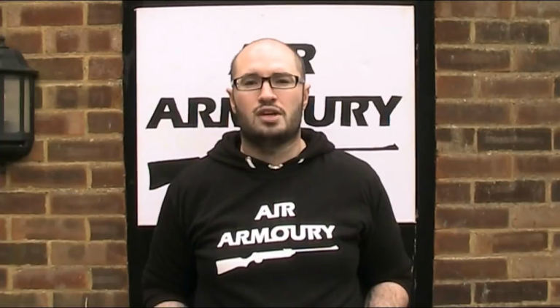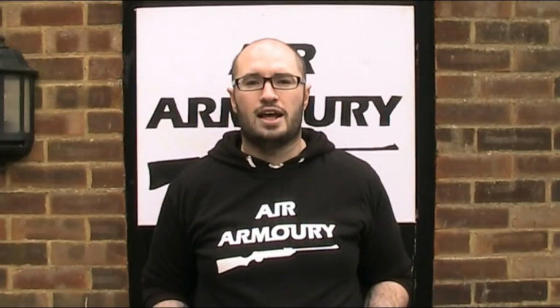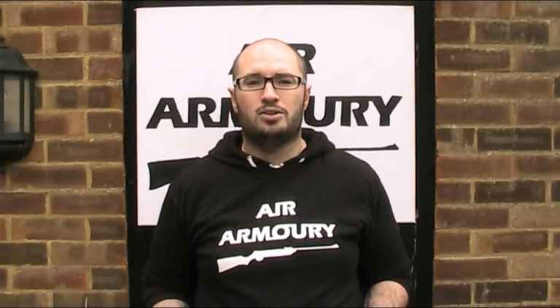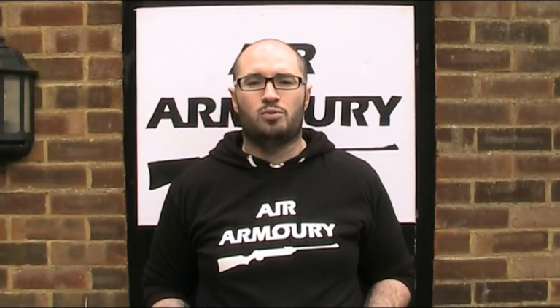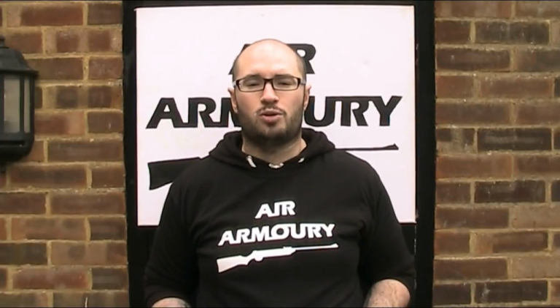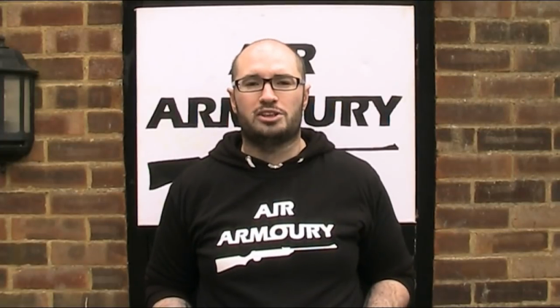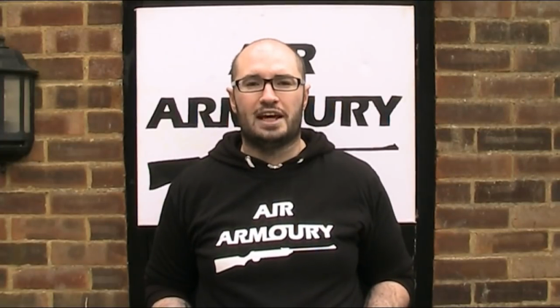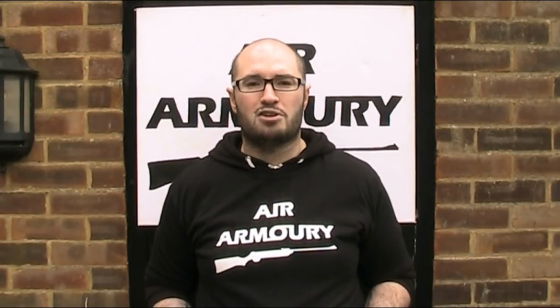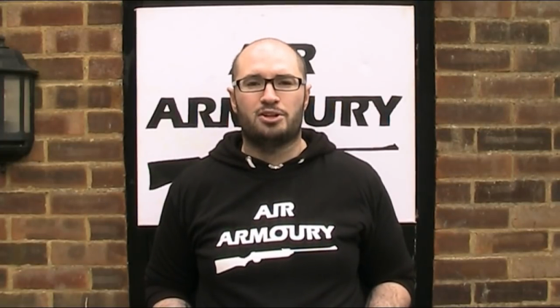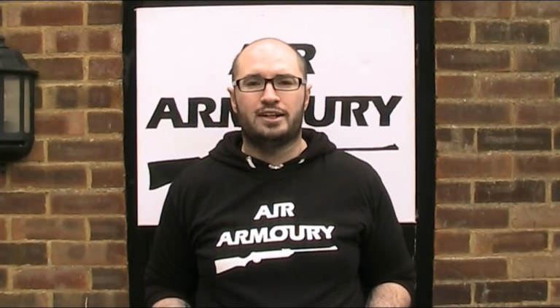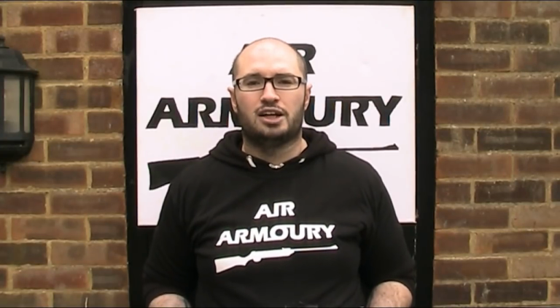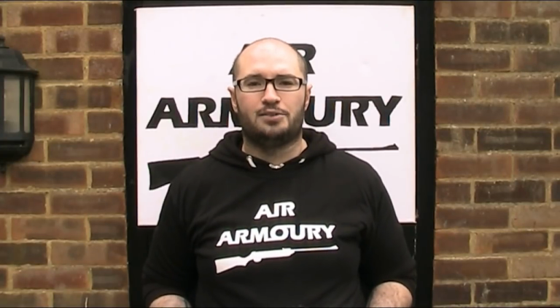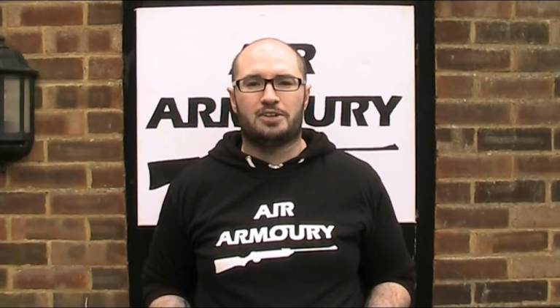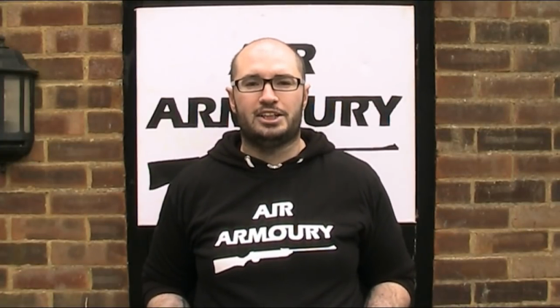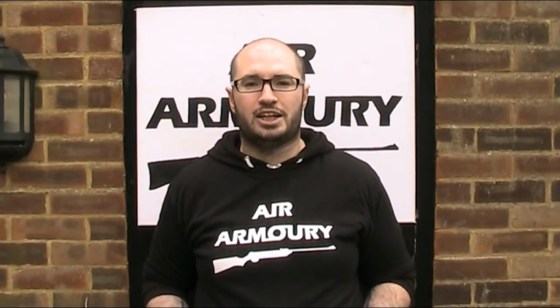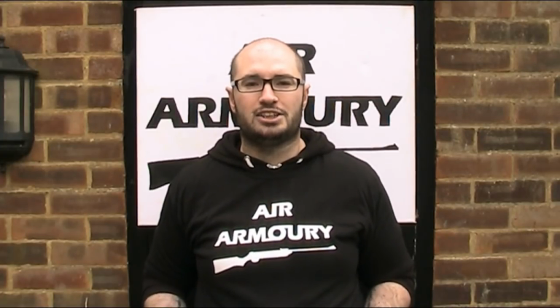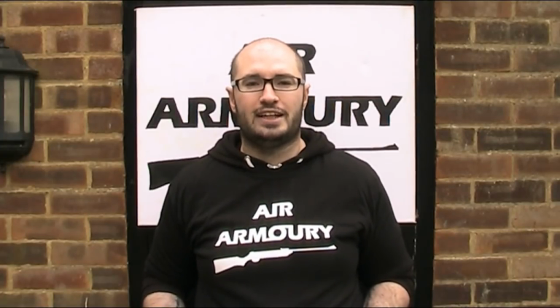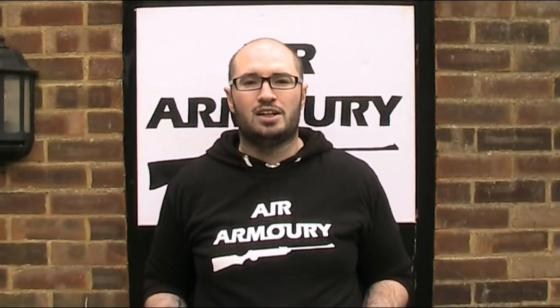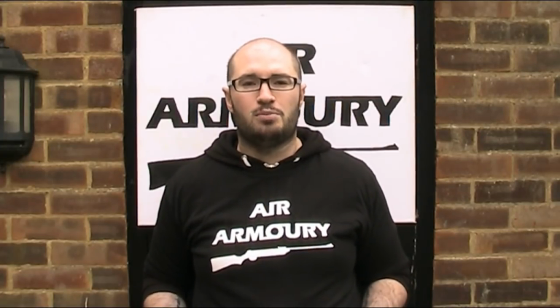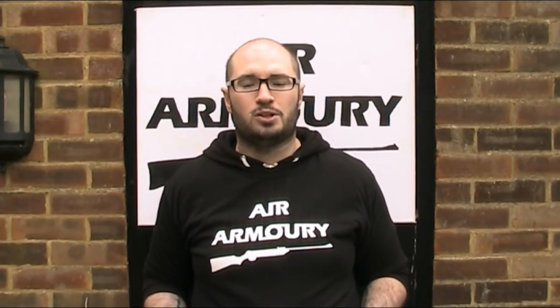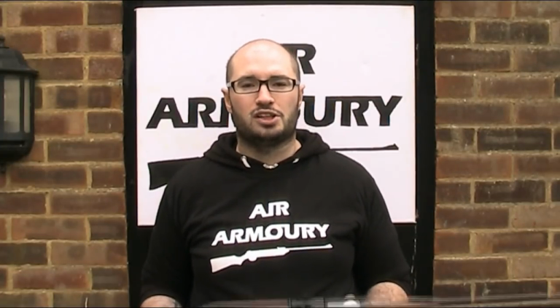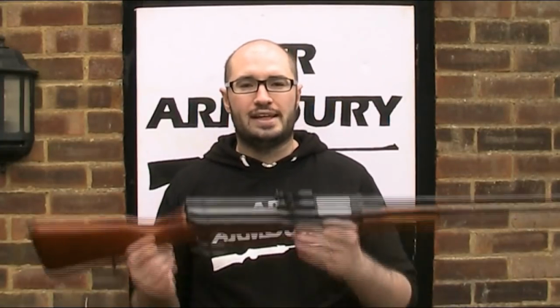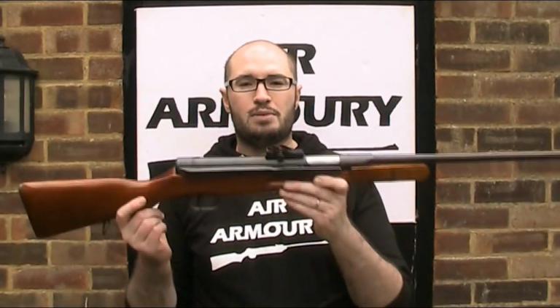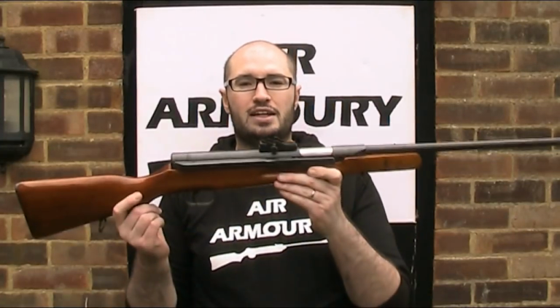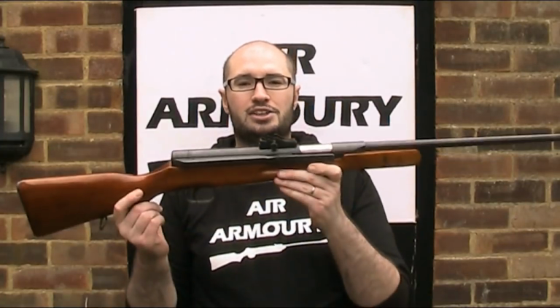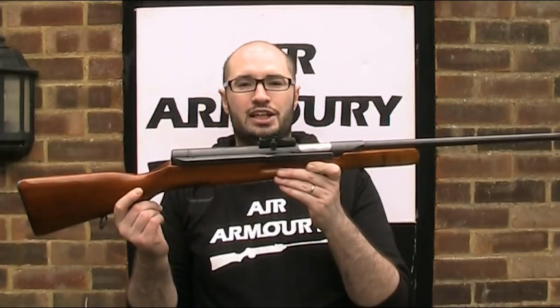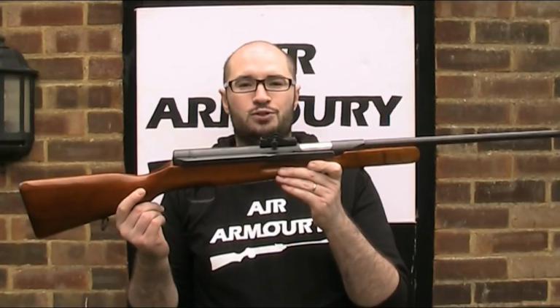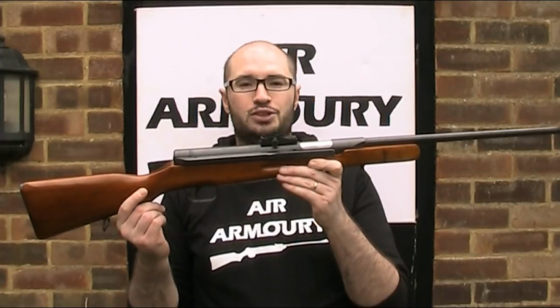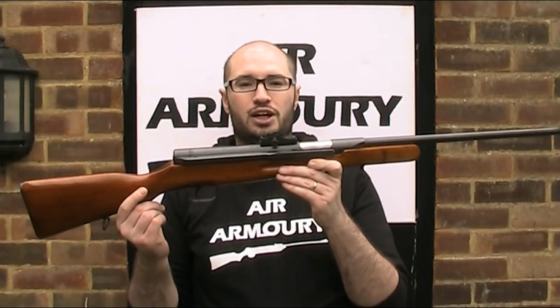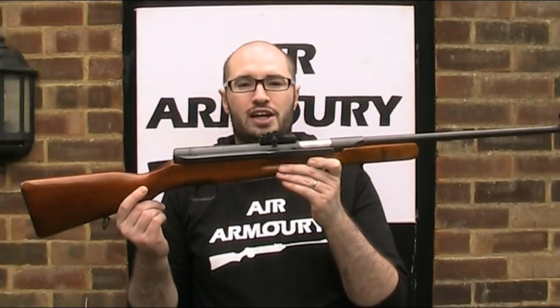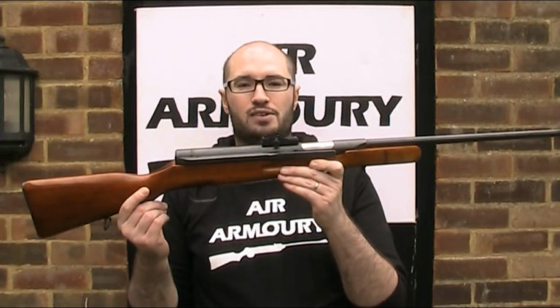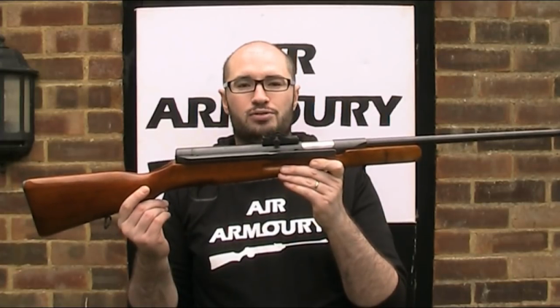Hello and welcome back to the Air Armoury. I'm JRH and today I'm looking at the Emei TS-45 air rifle.